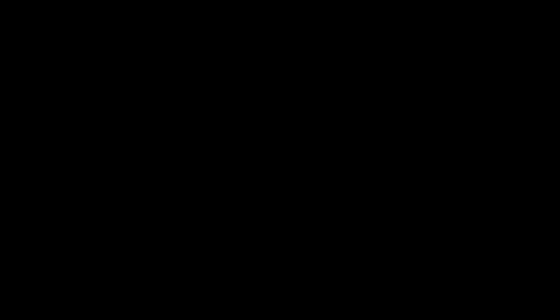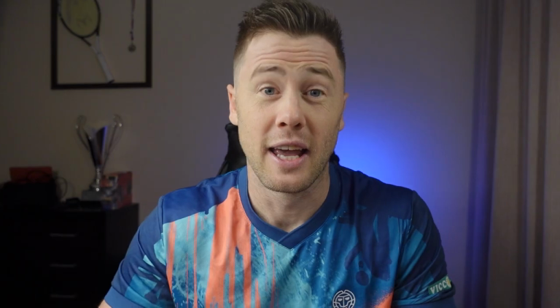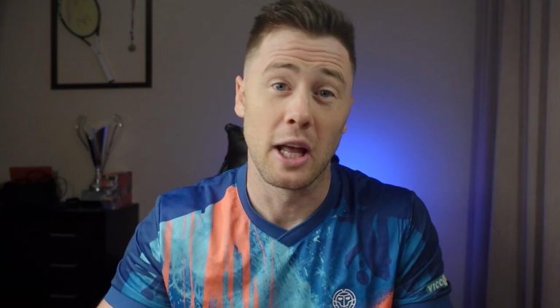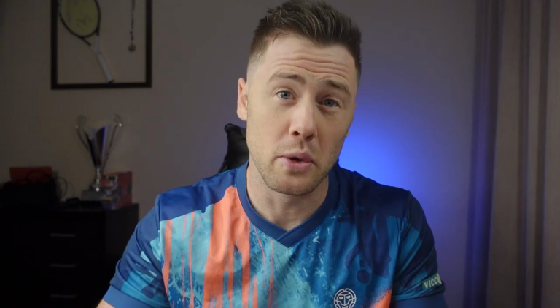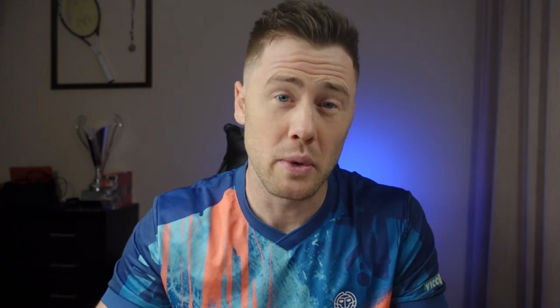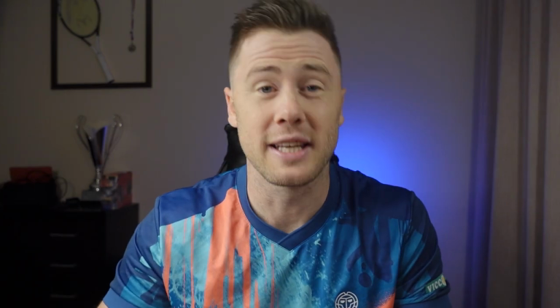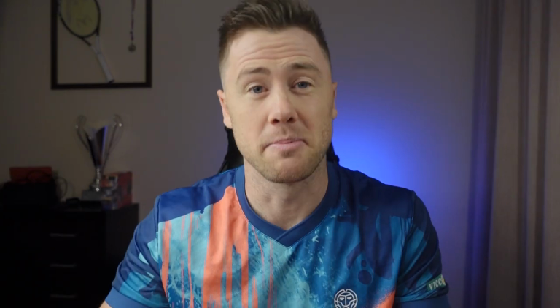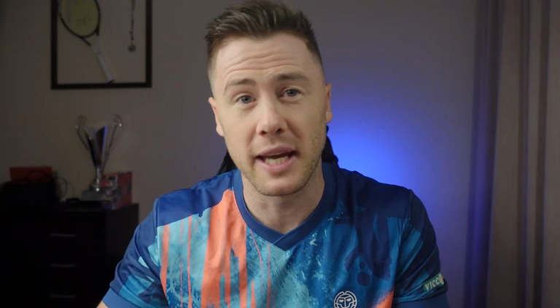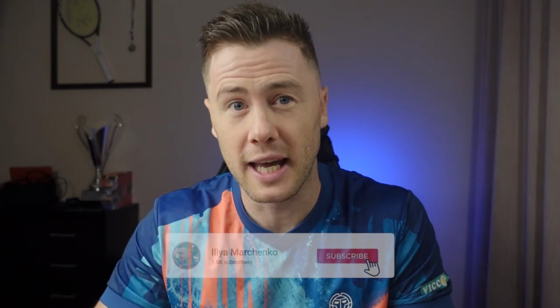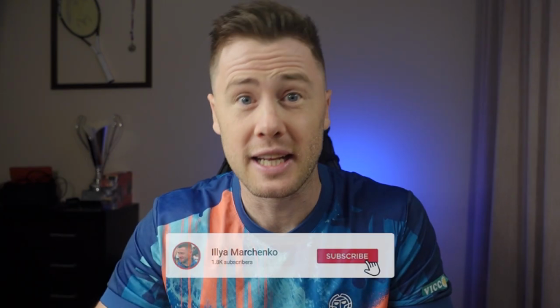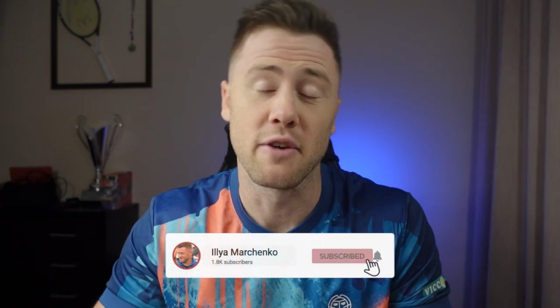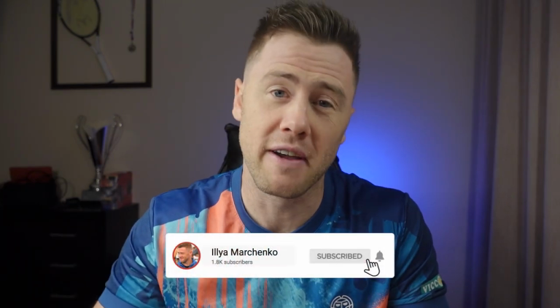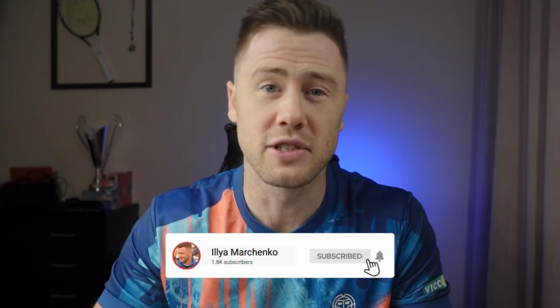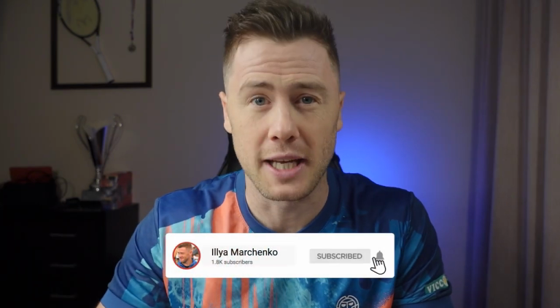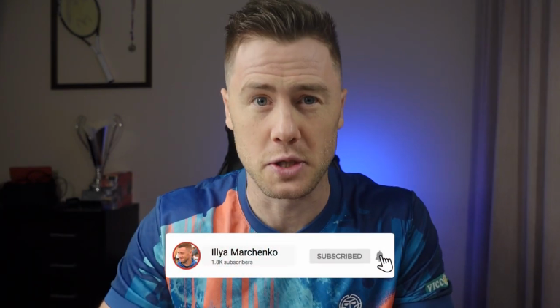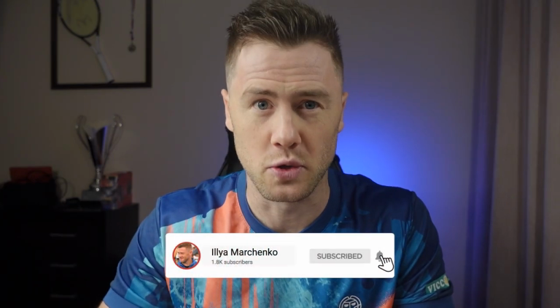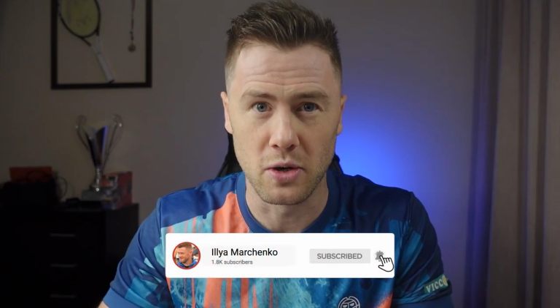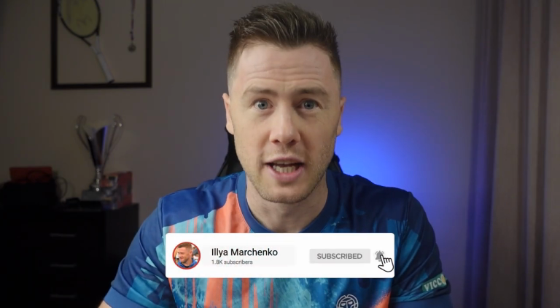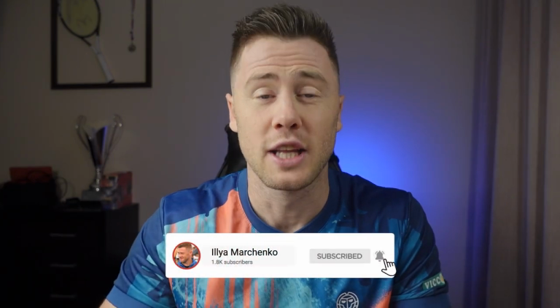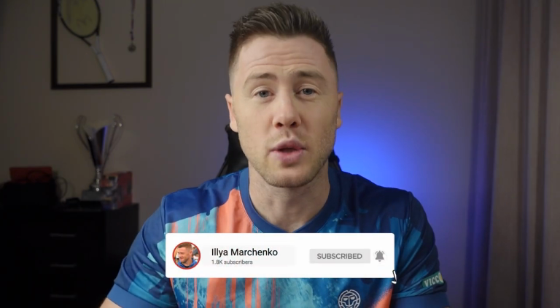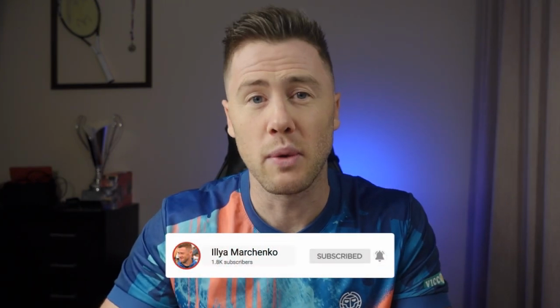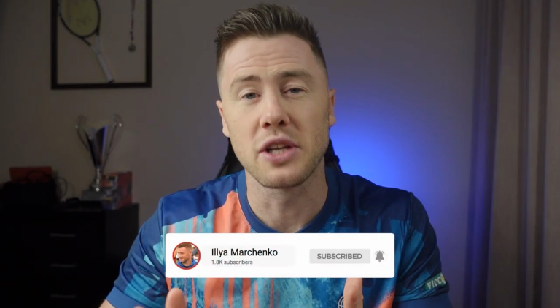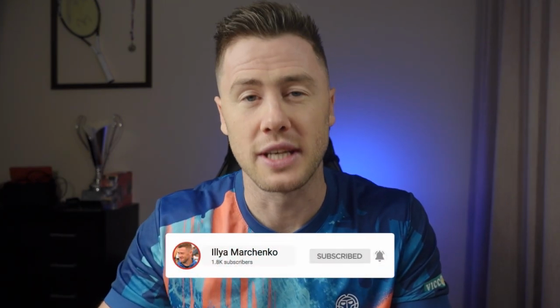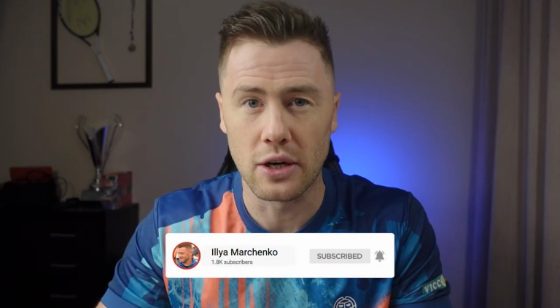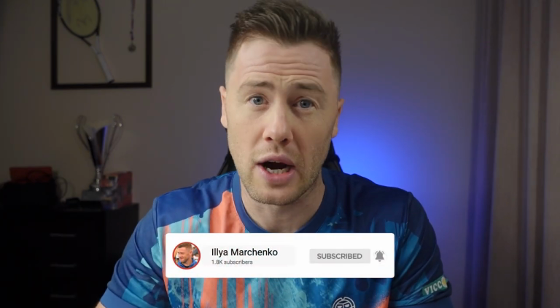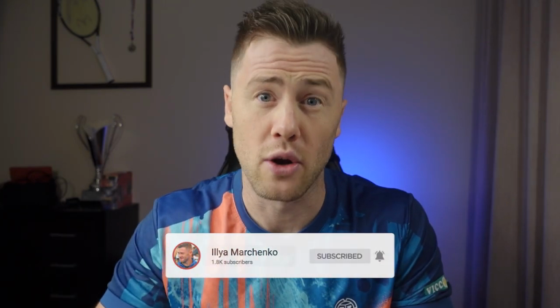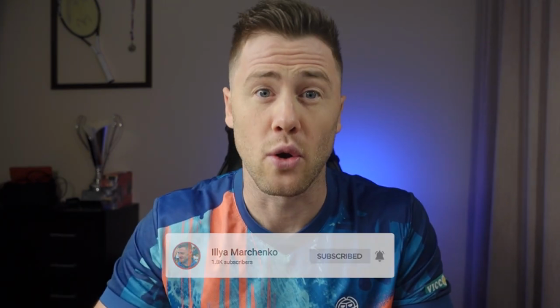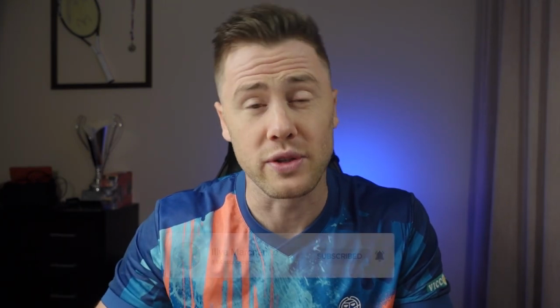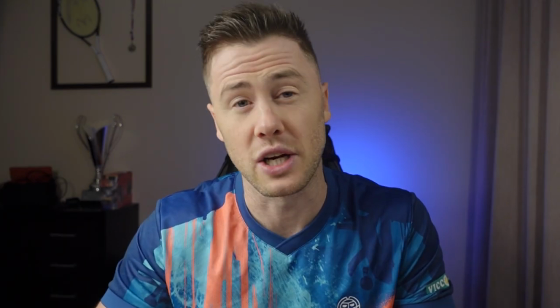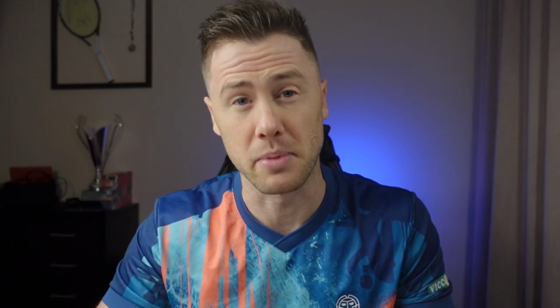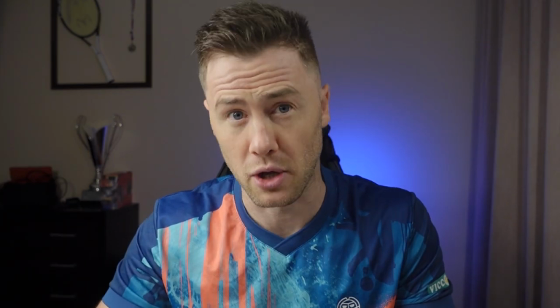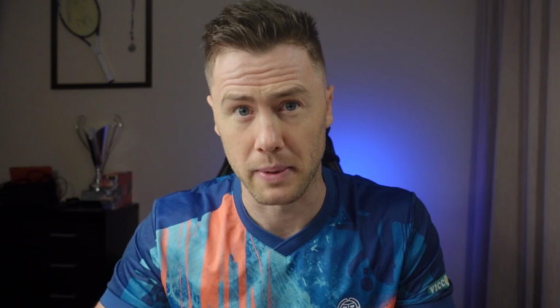Hello everyone, it's me again, your favorite tennis YouTuber. Today we continue our cold therapy topic.